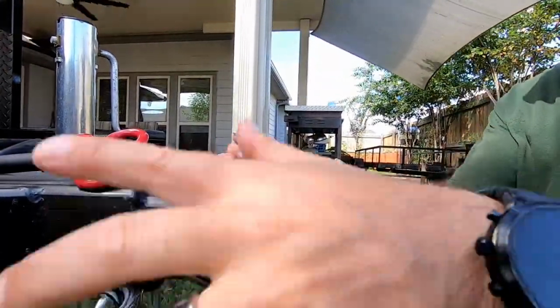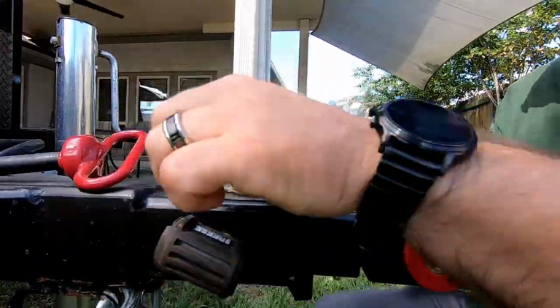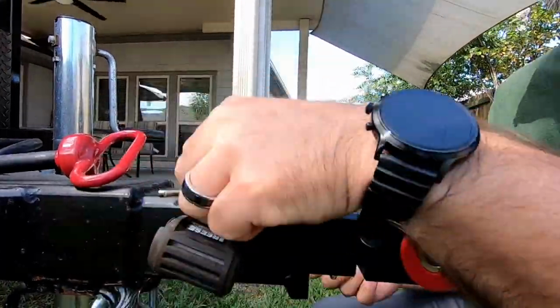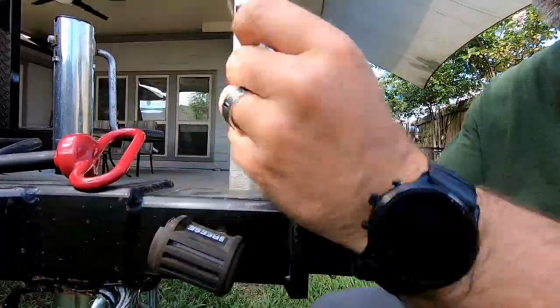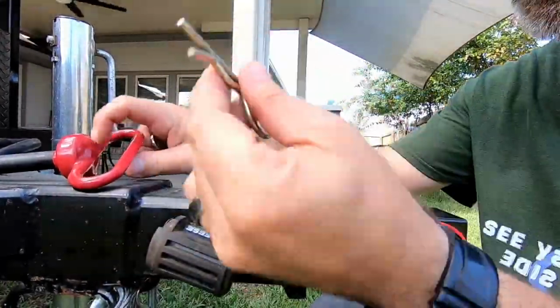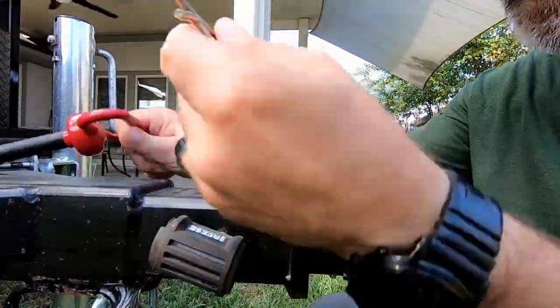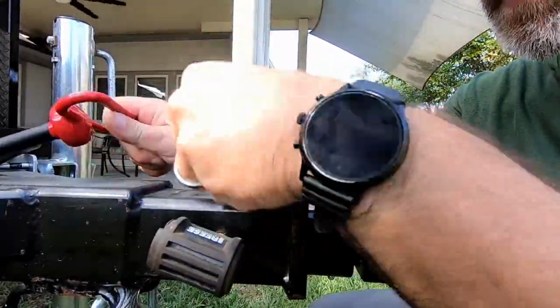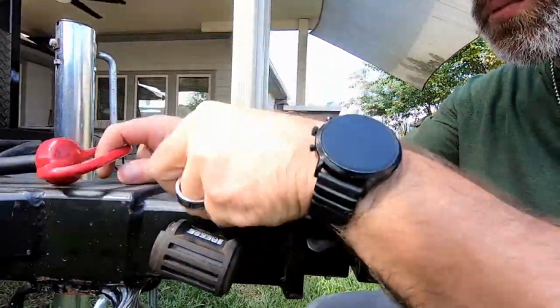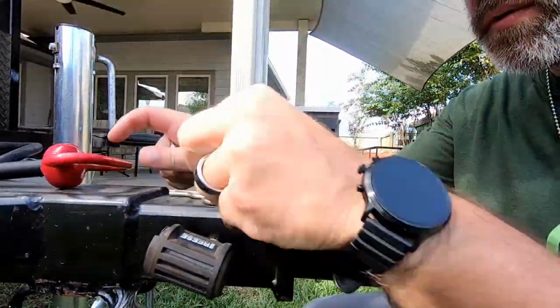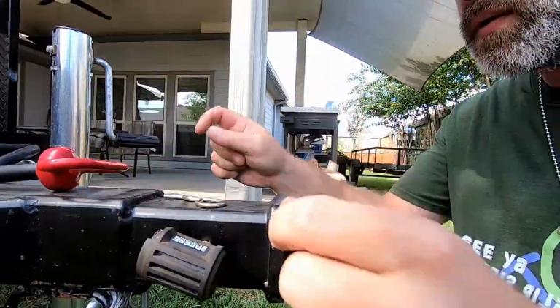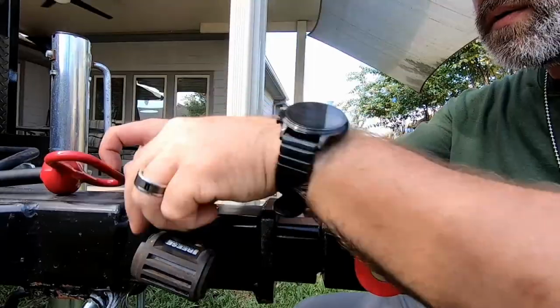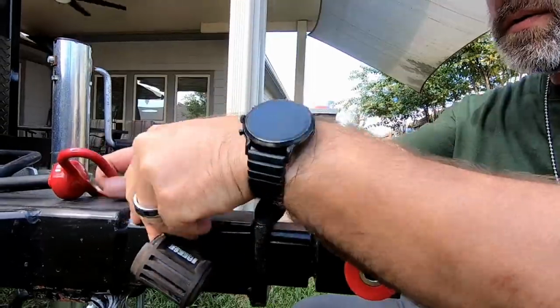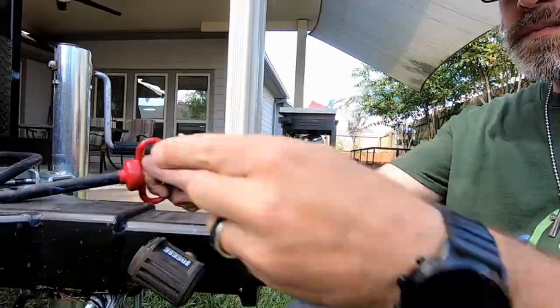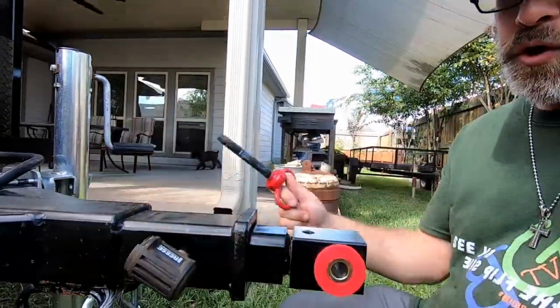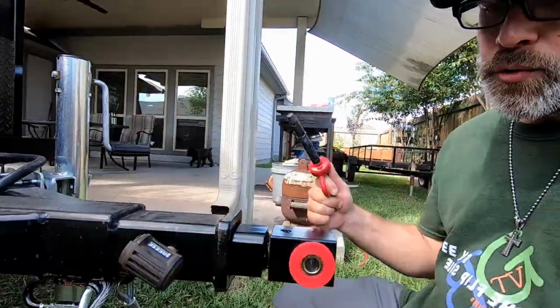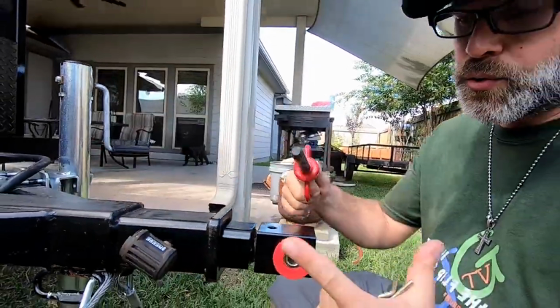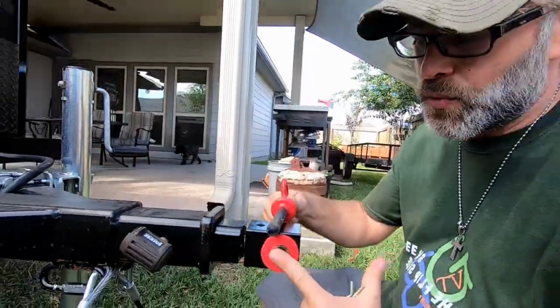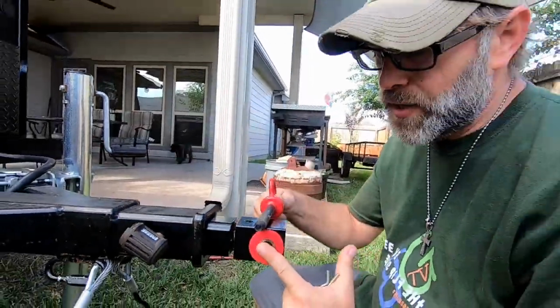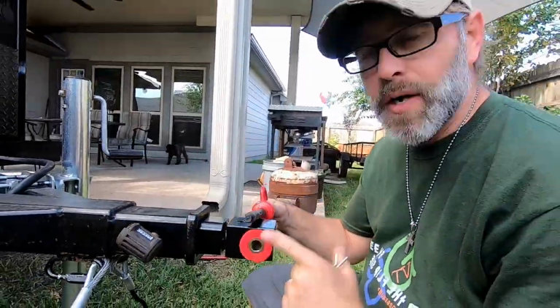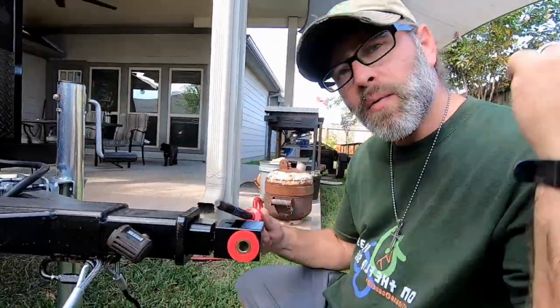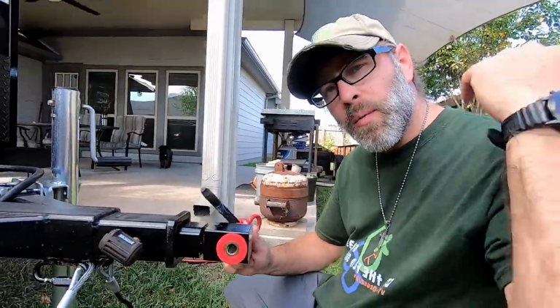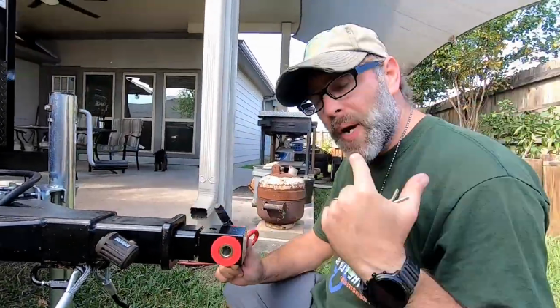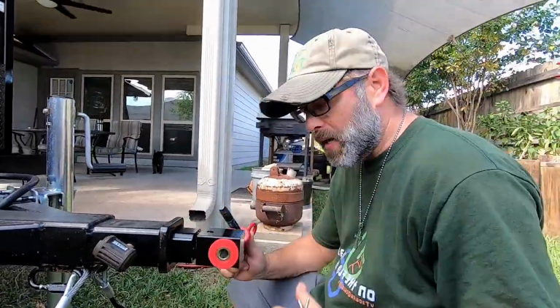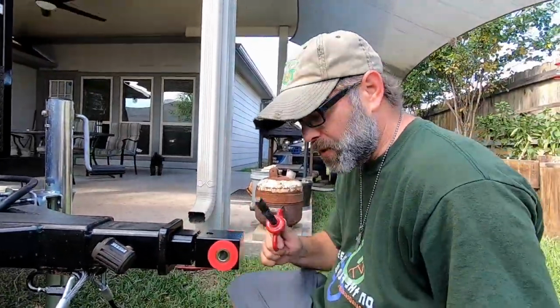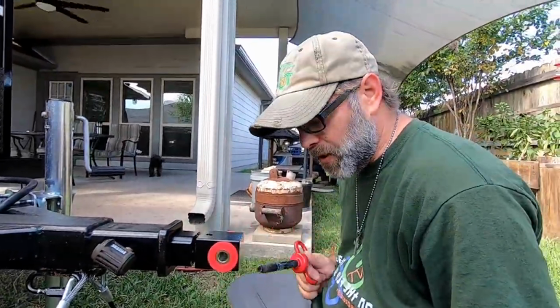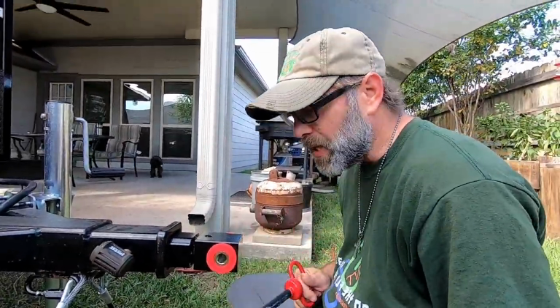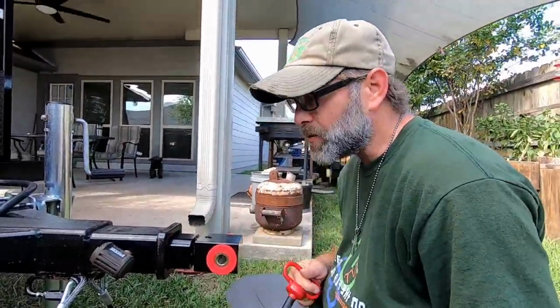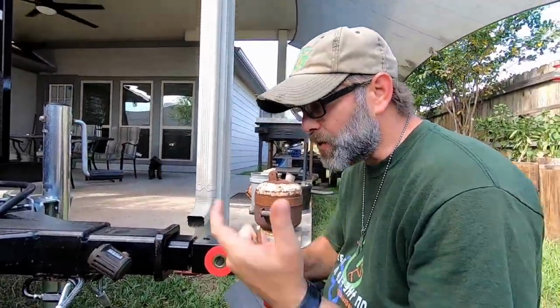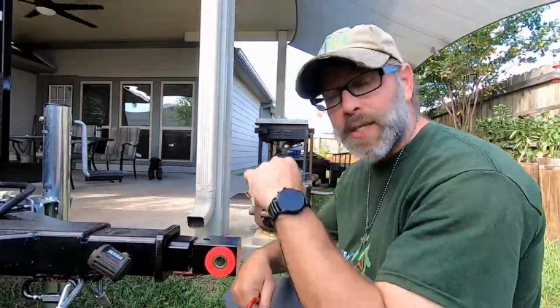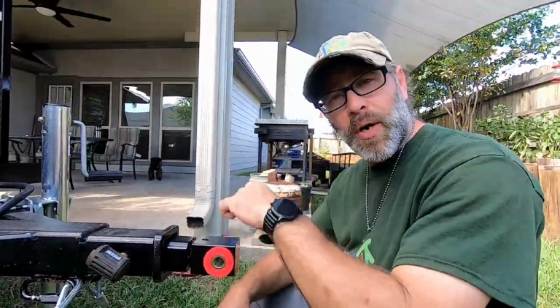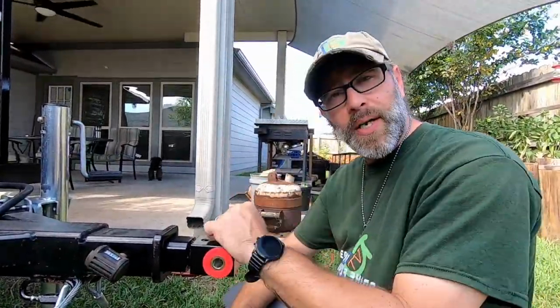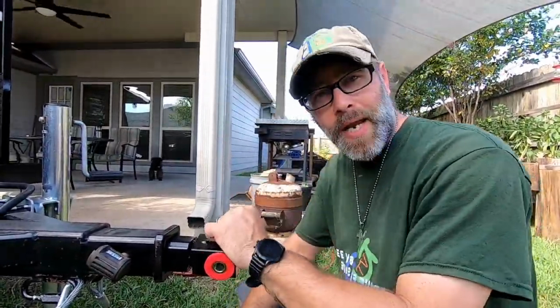We'll save the original hitch pin to use when we back up the Jeep to hook everything up.